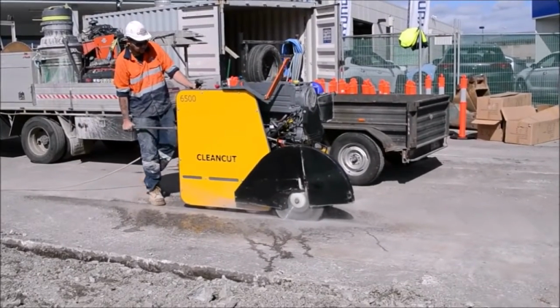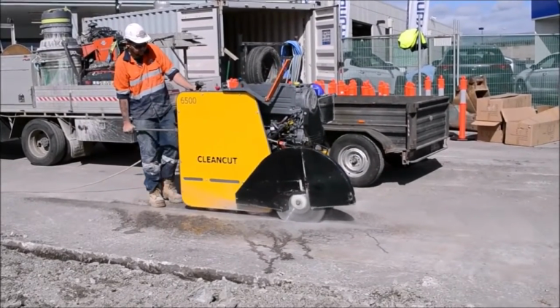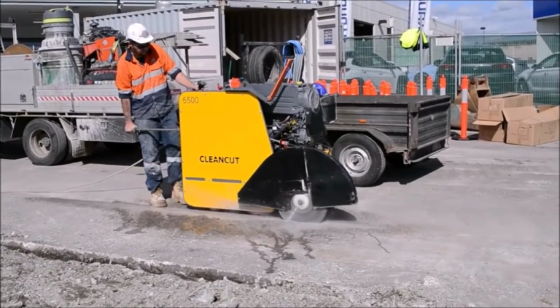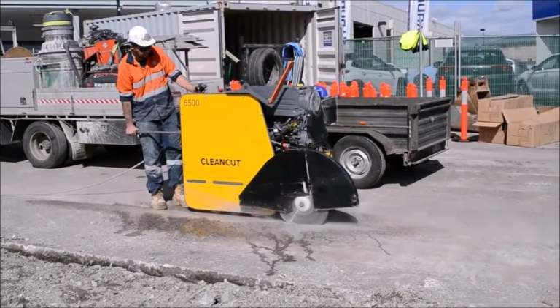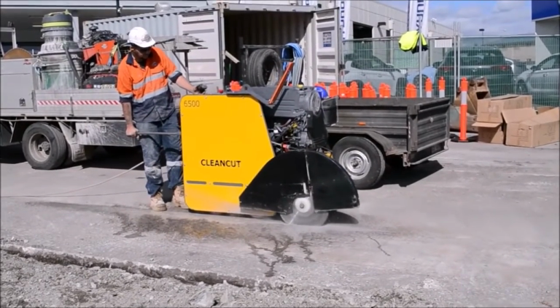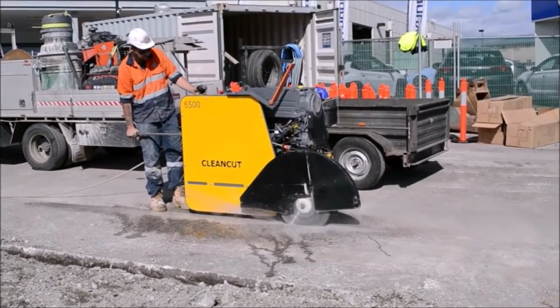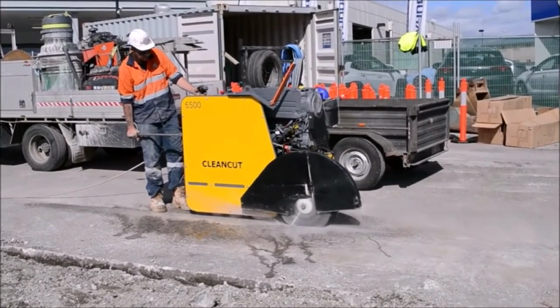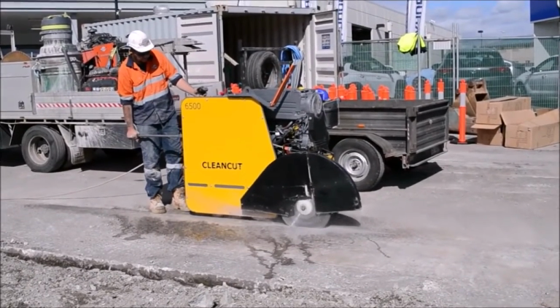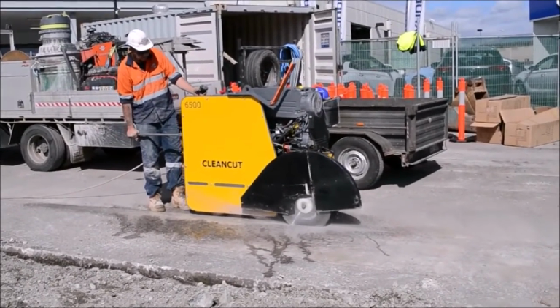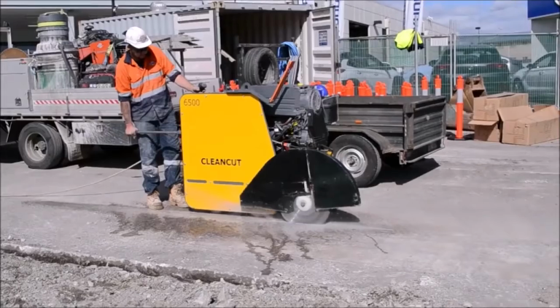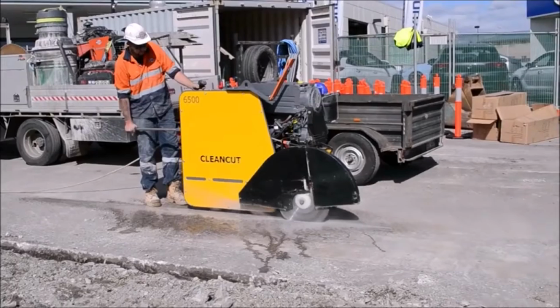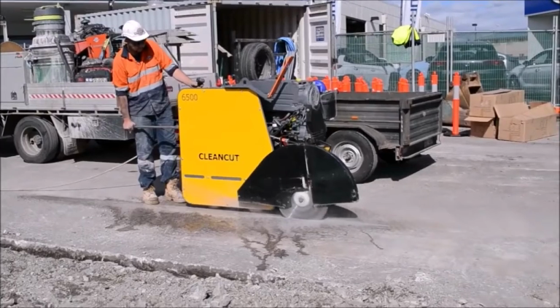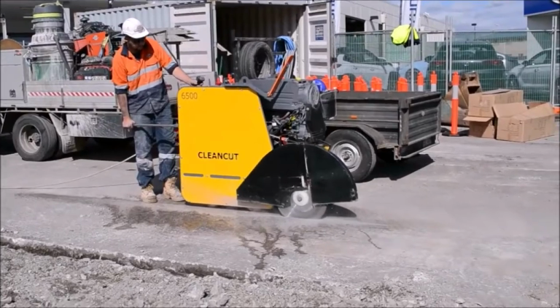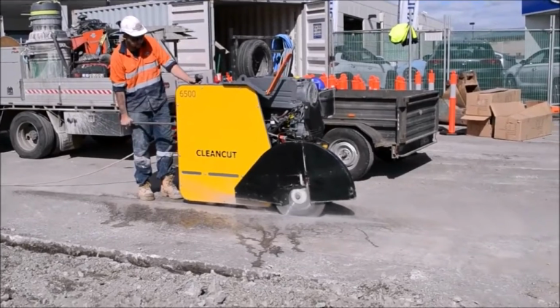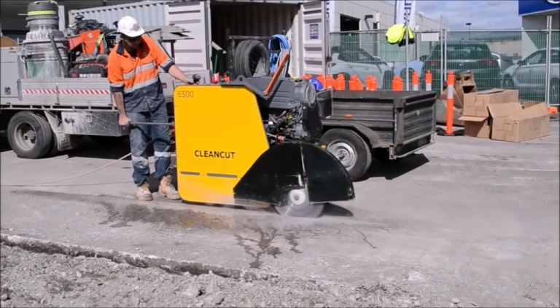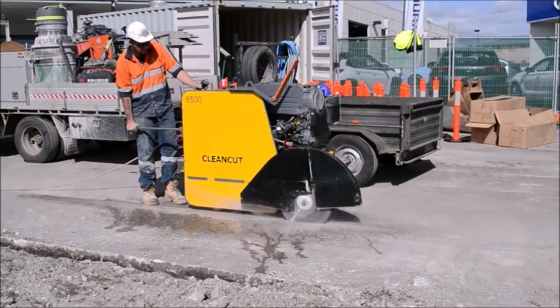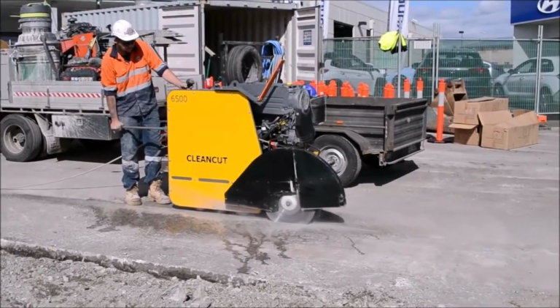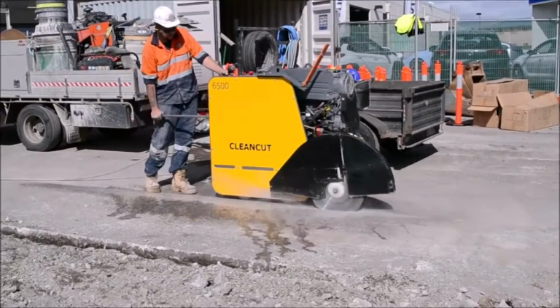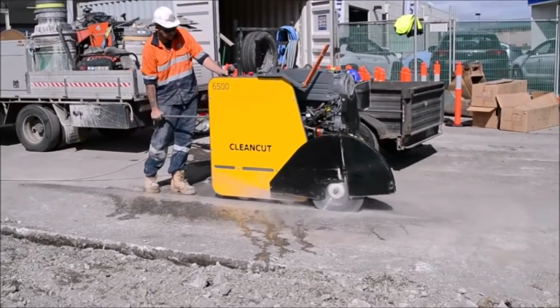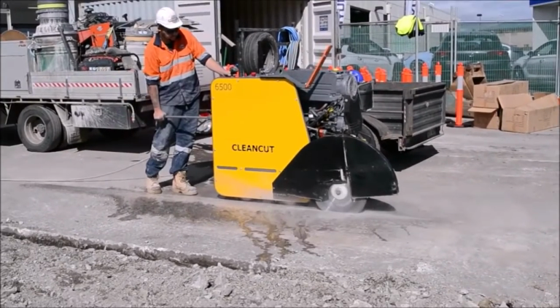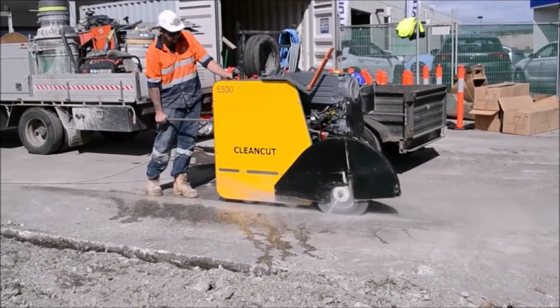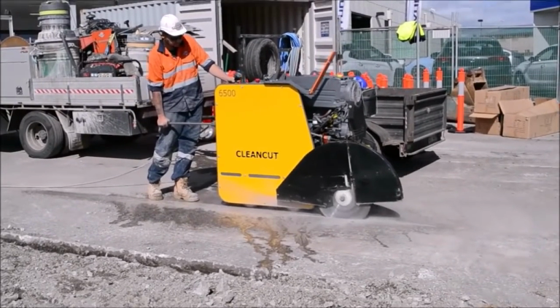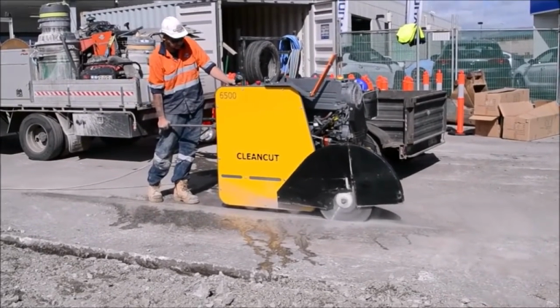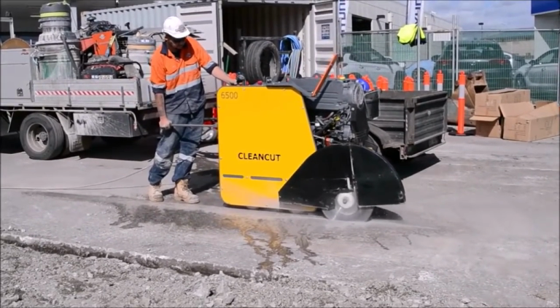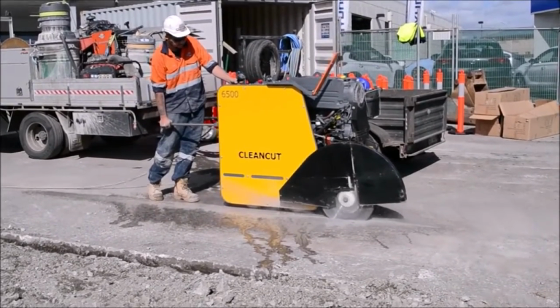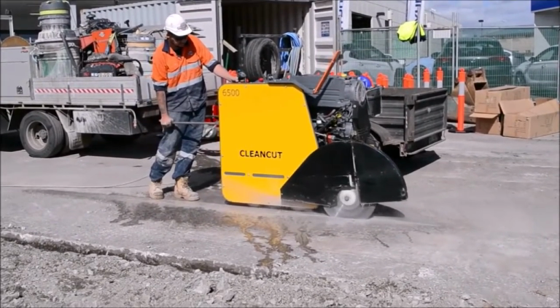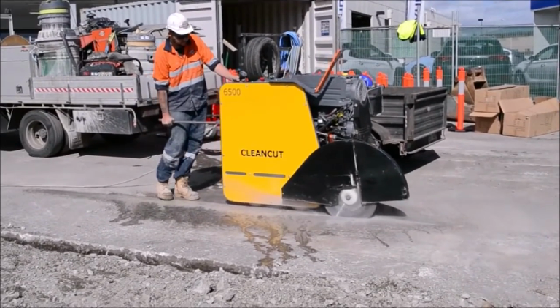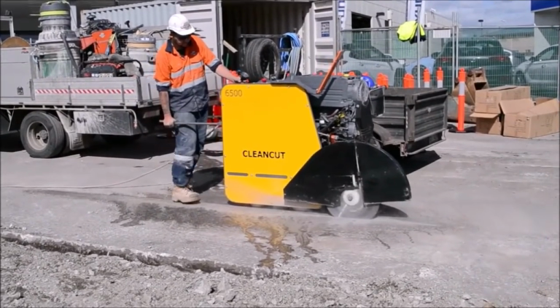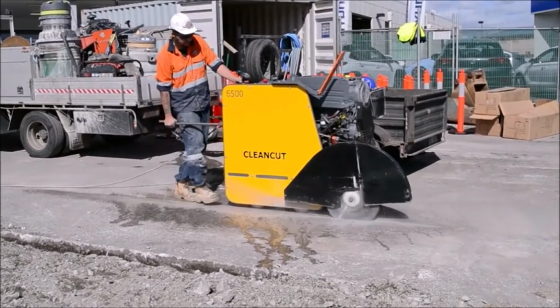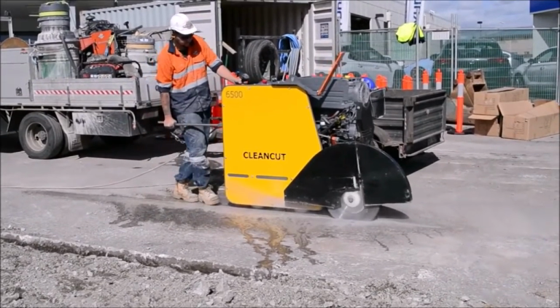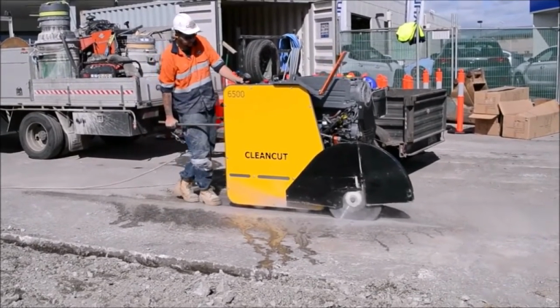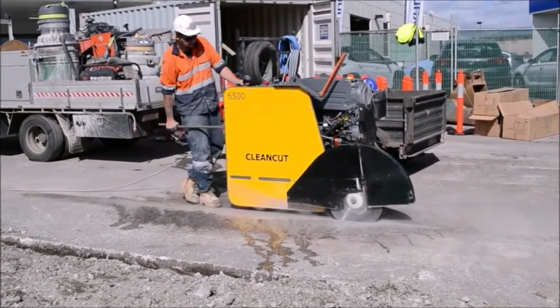I would now like to introduce you to Grant Tracey from BetterSafe. Grant will talk to you about the safety aspects of the Clean Cut saws.